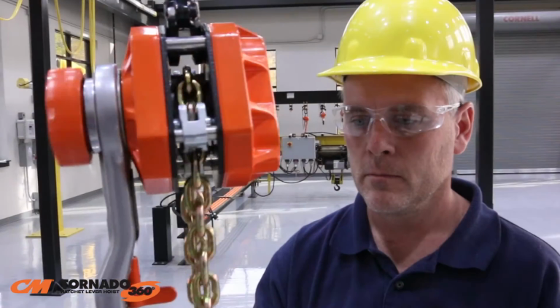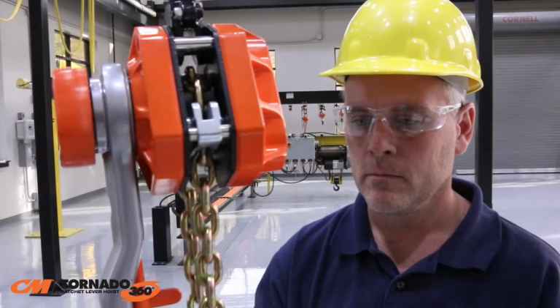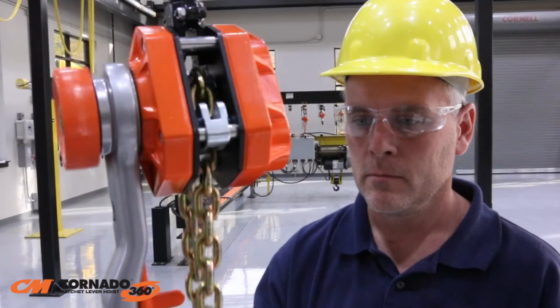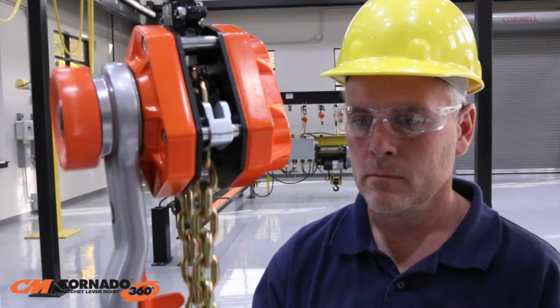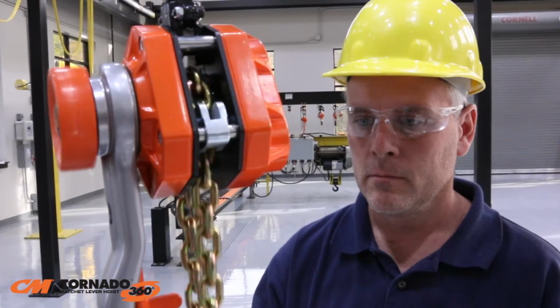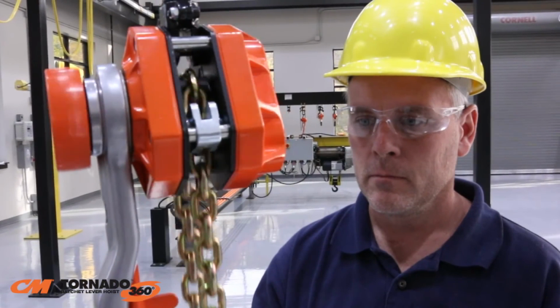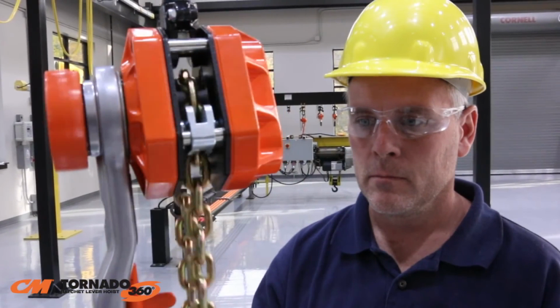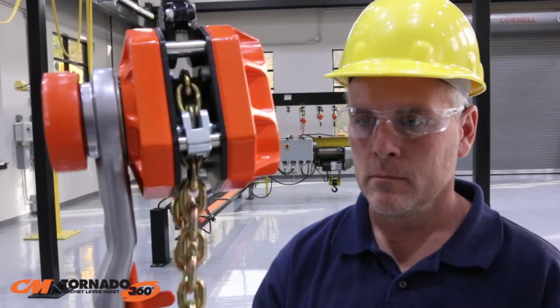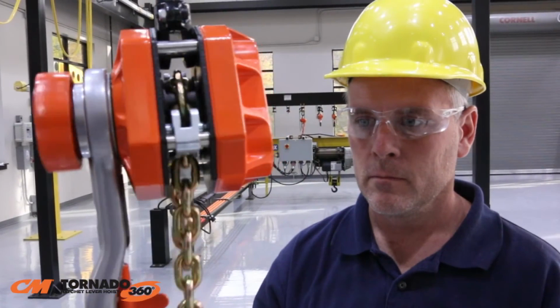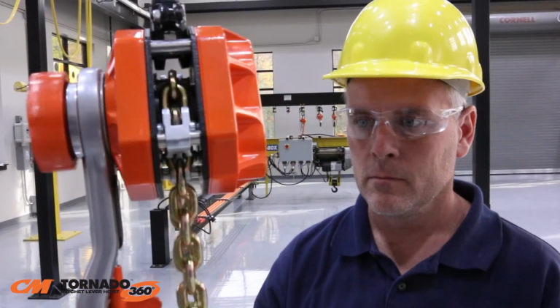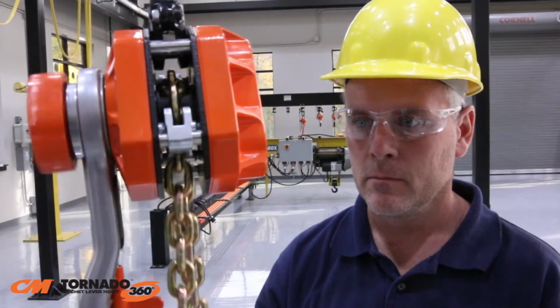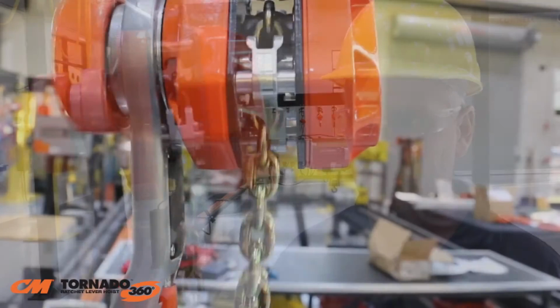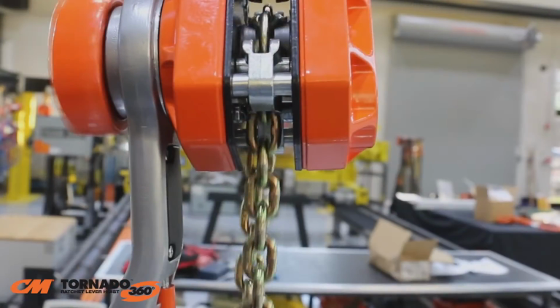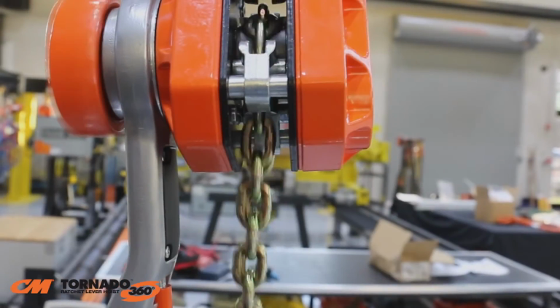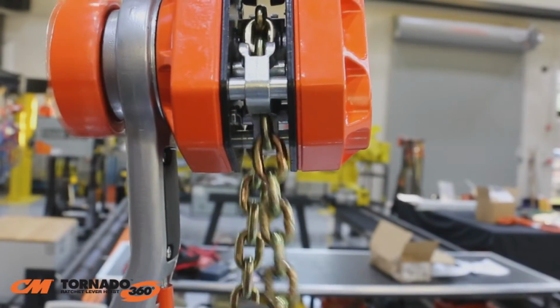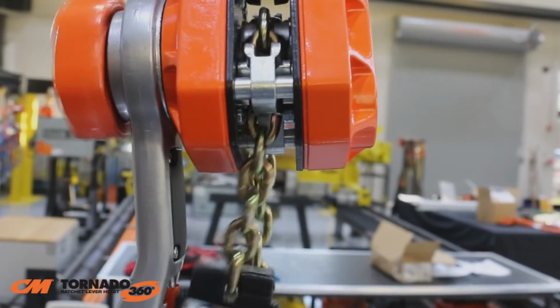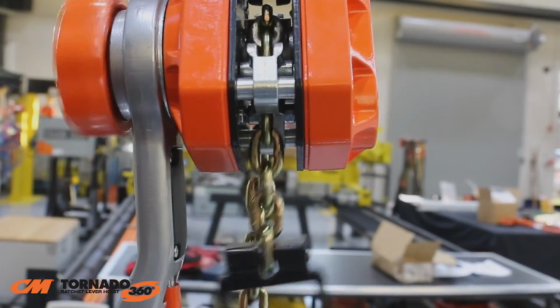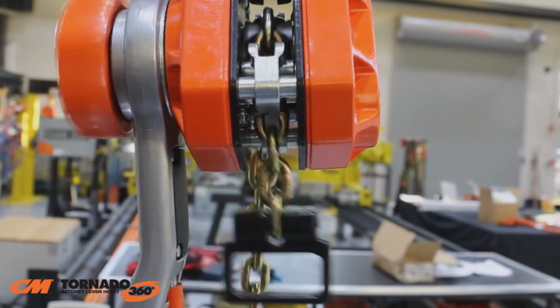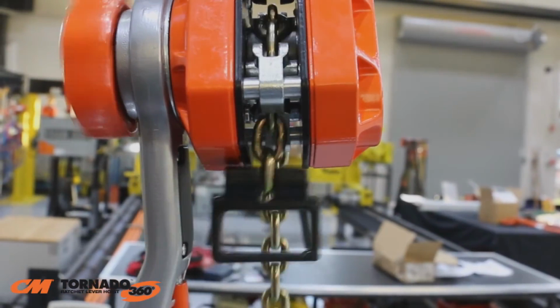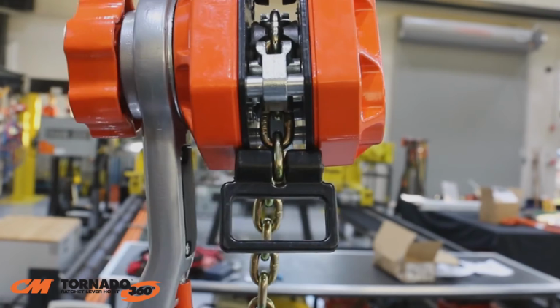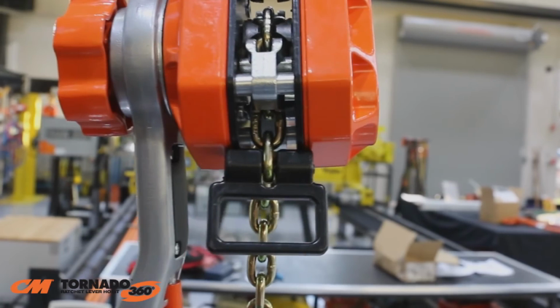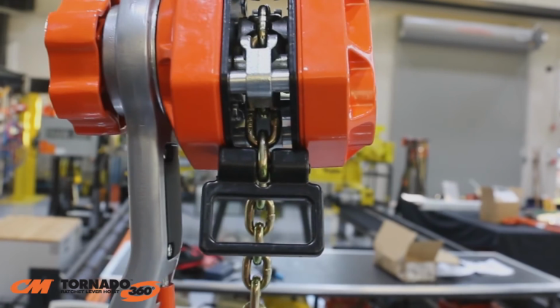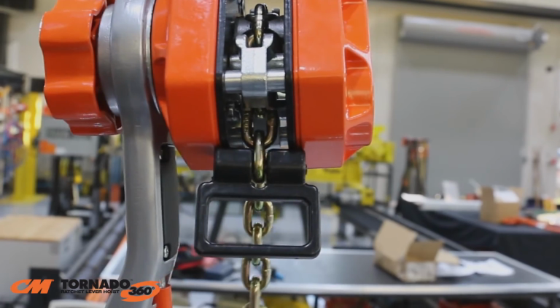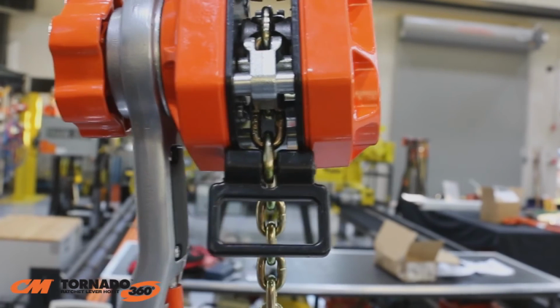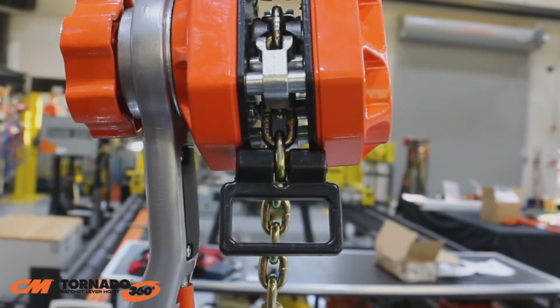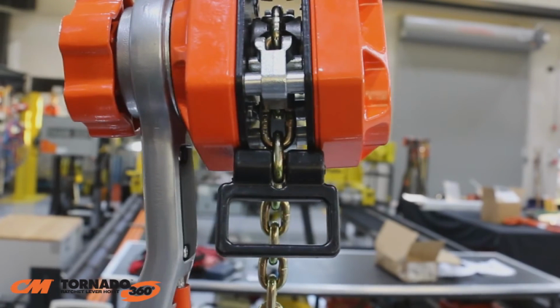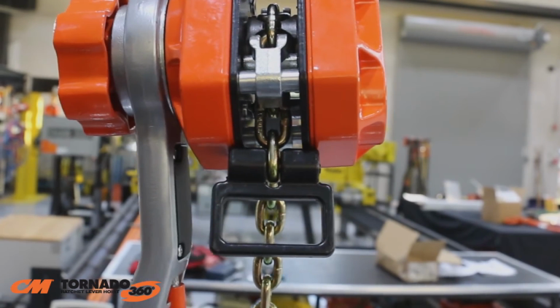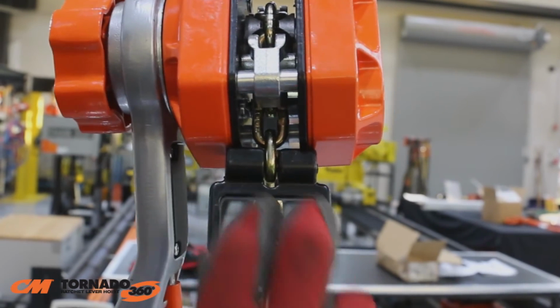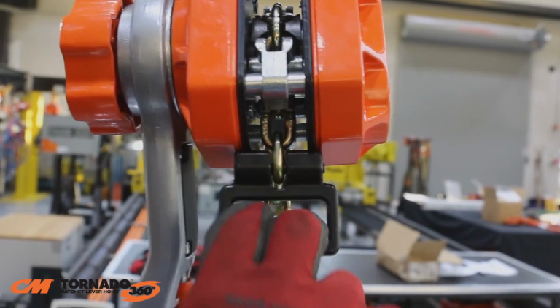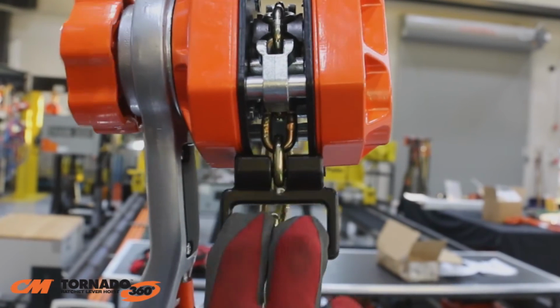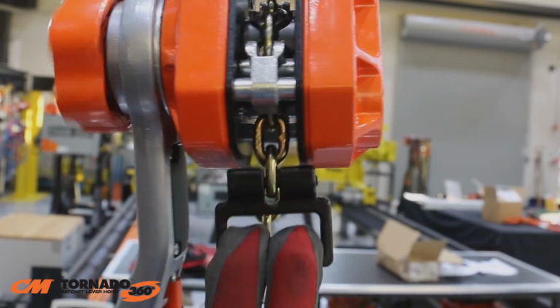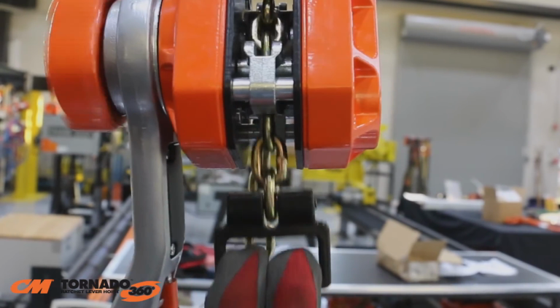The handle-type end stop, unlike the competitors', will not enter the lift wheel and jam the hoist.